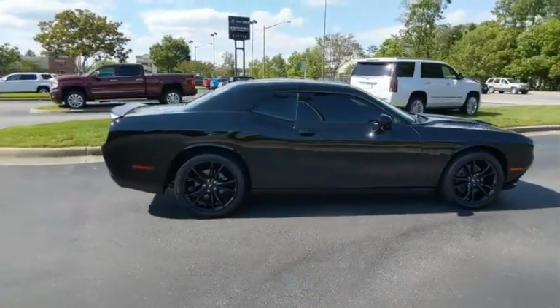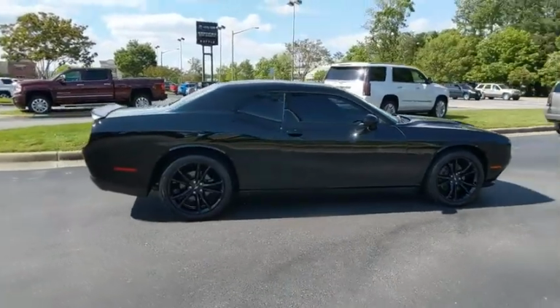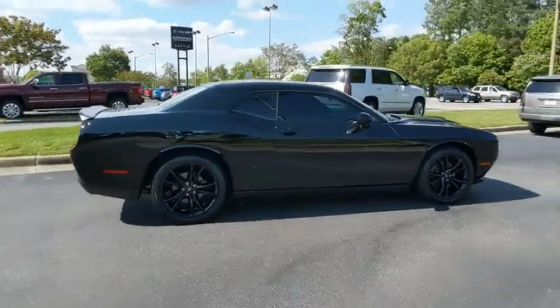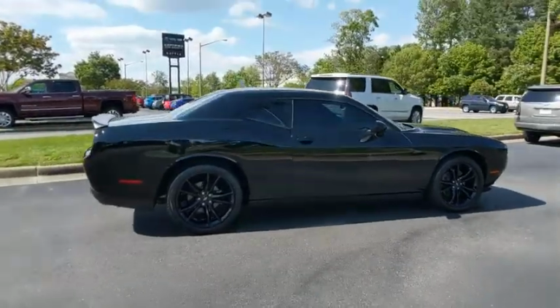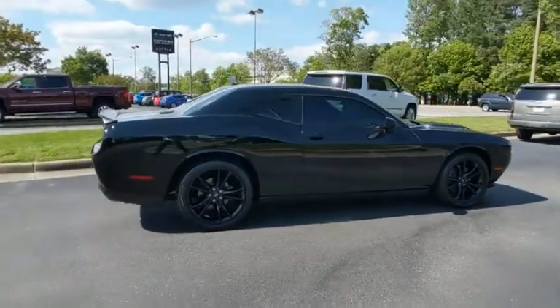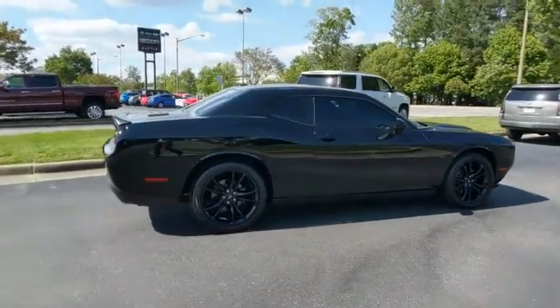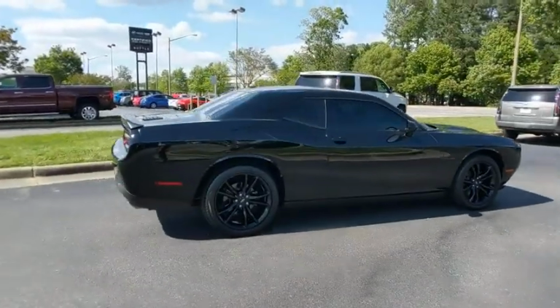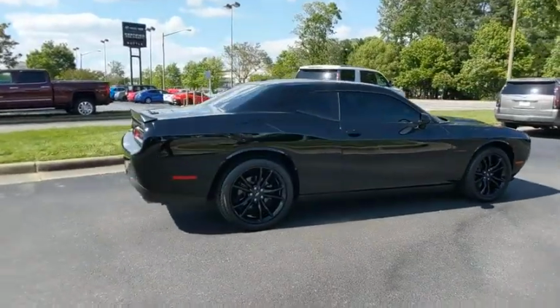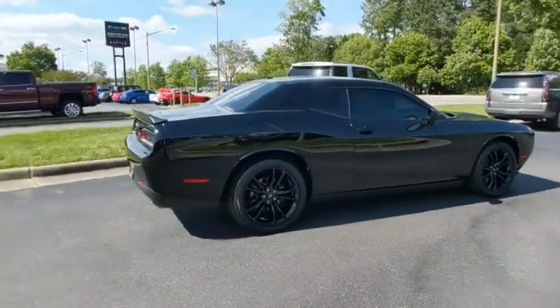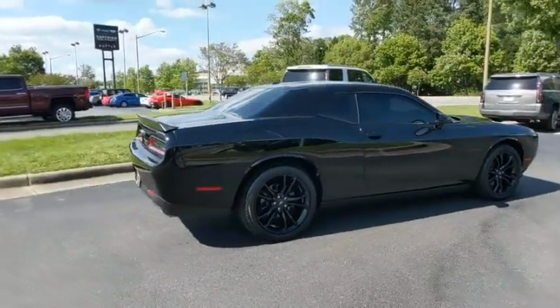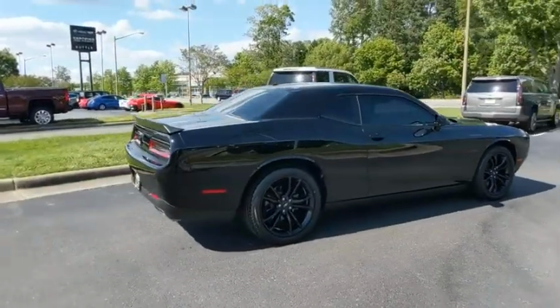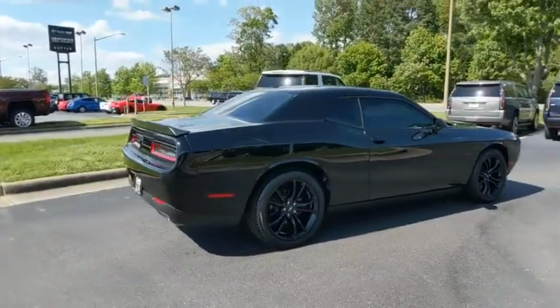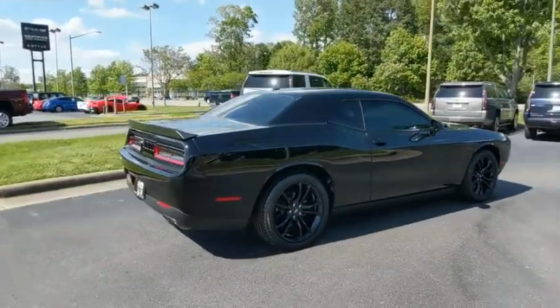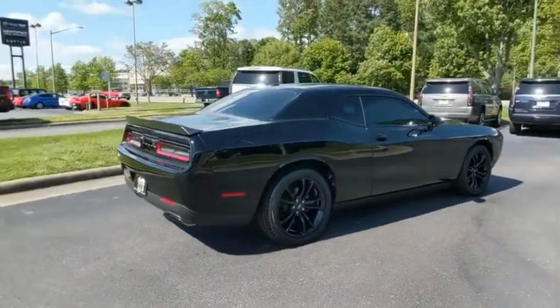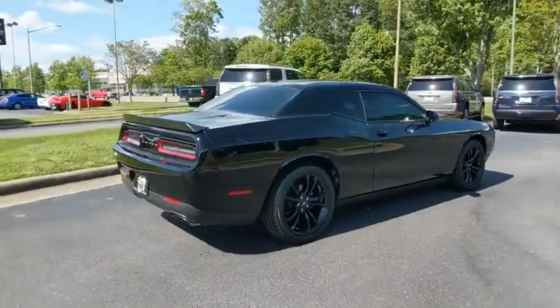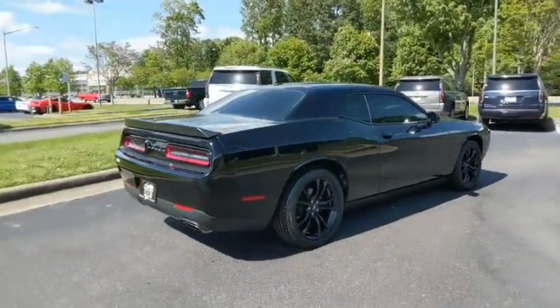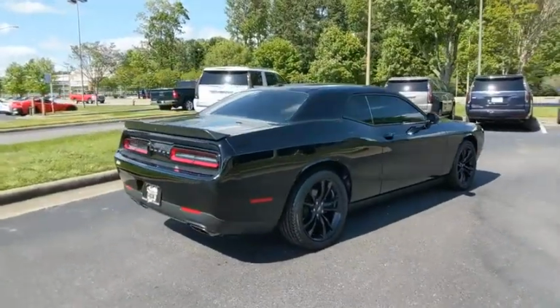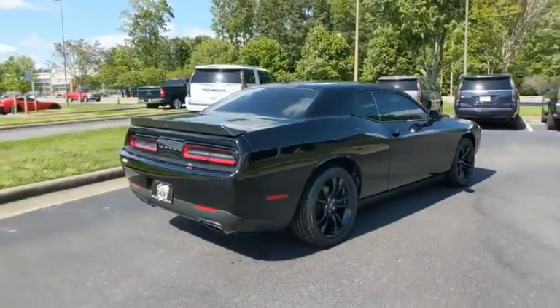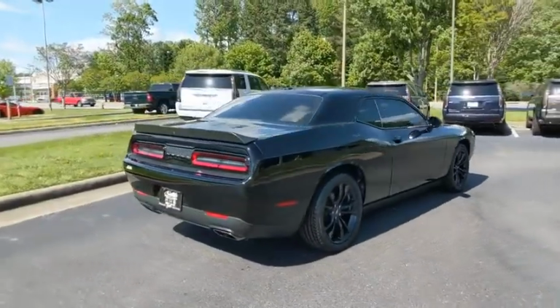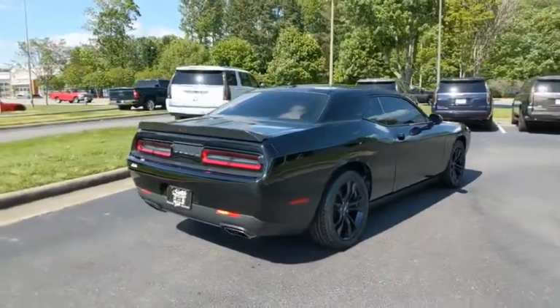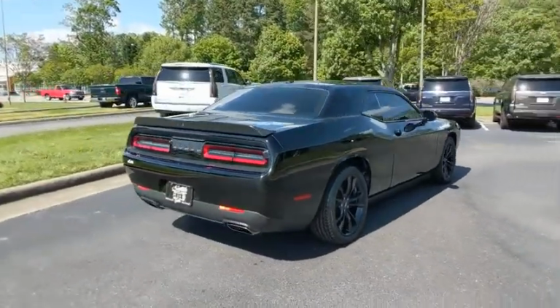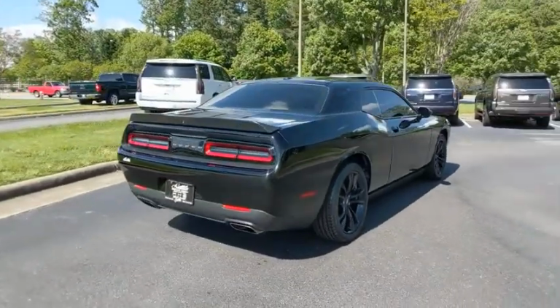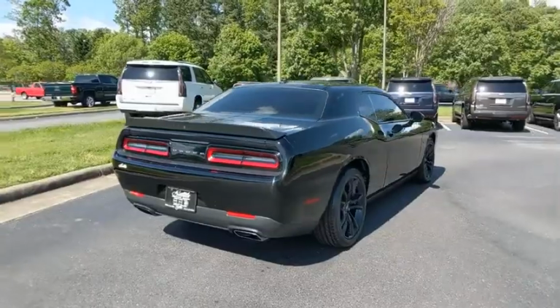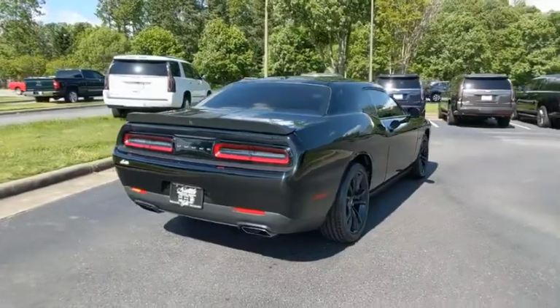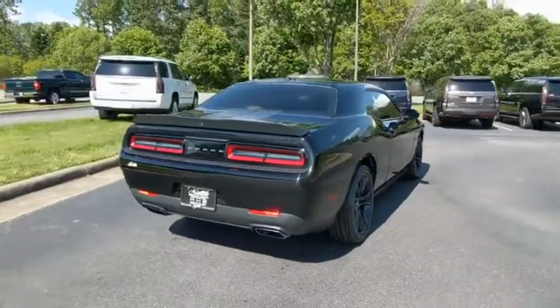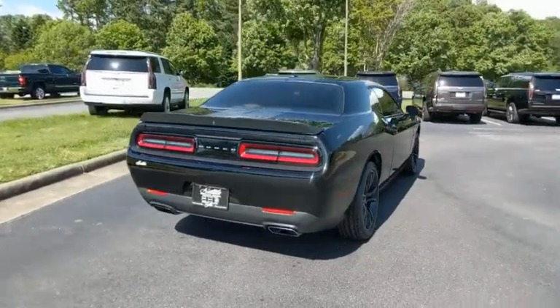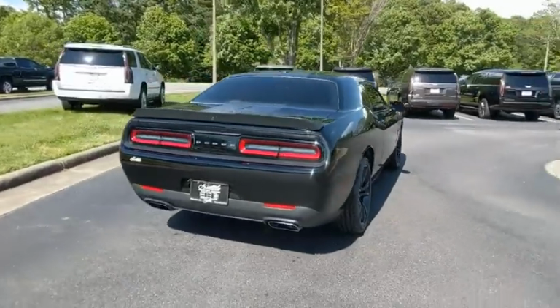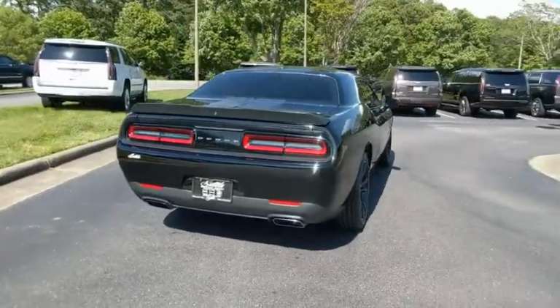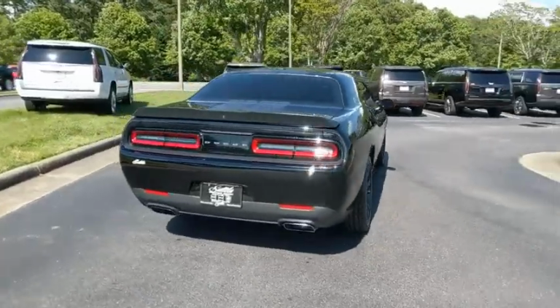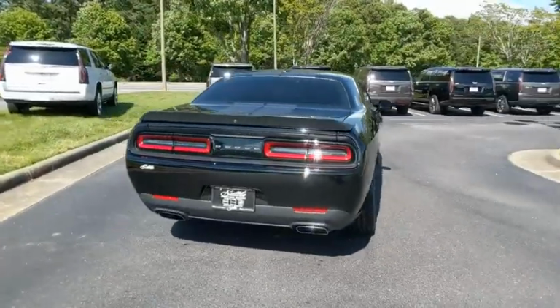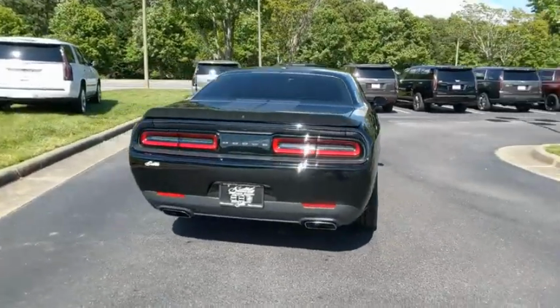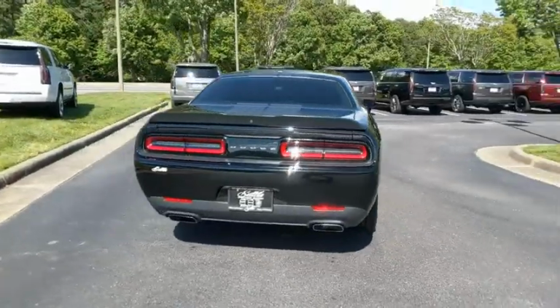It's powerful, practical, and efficient. This vehicle has less than 30,000 miles.